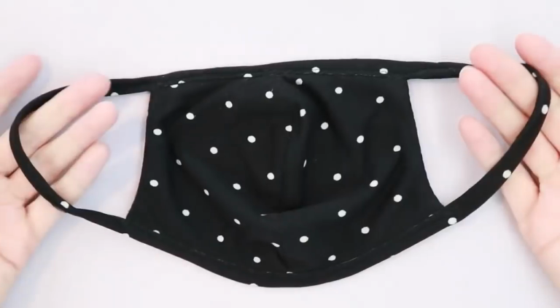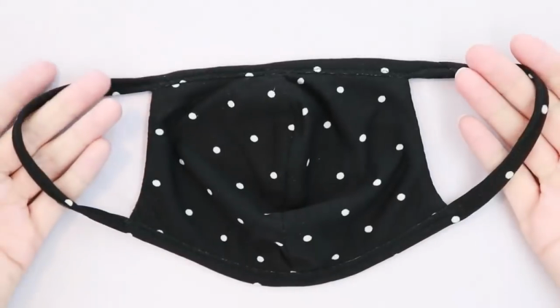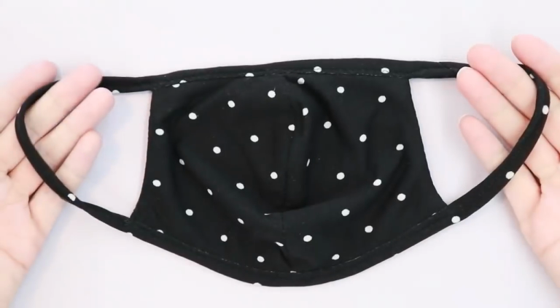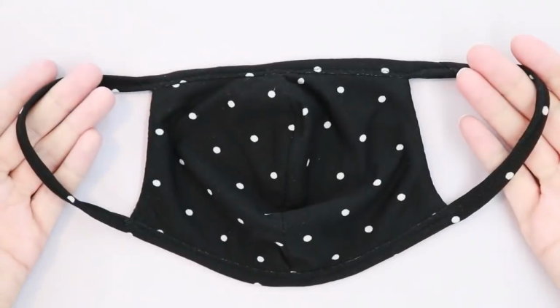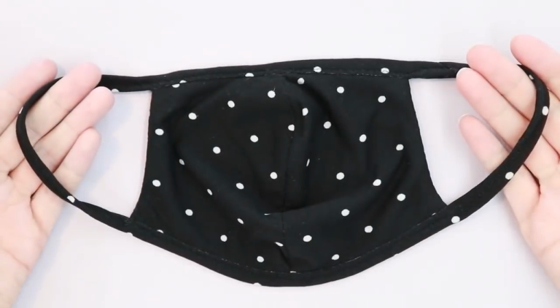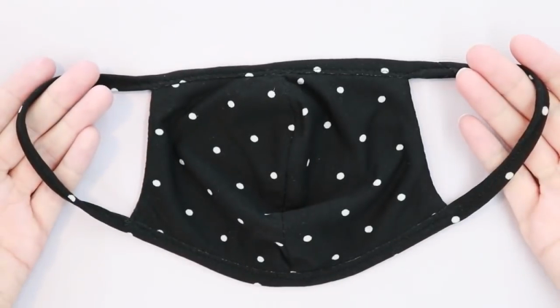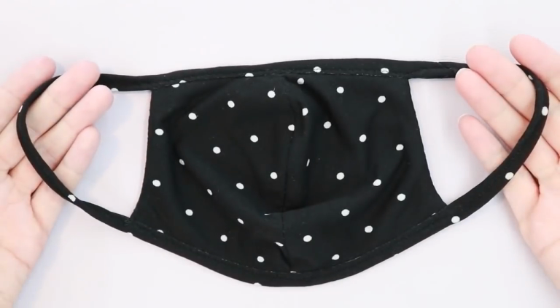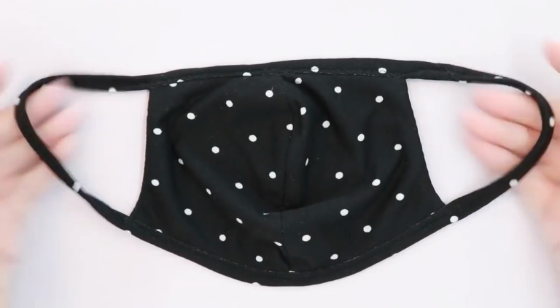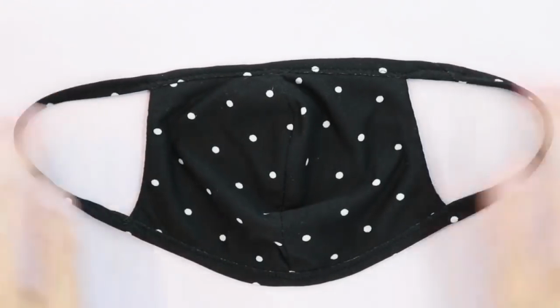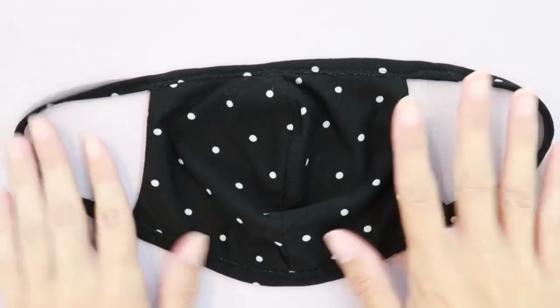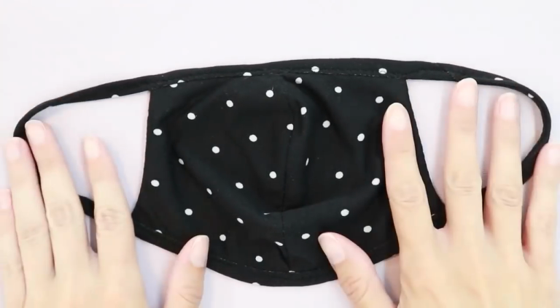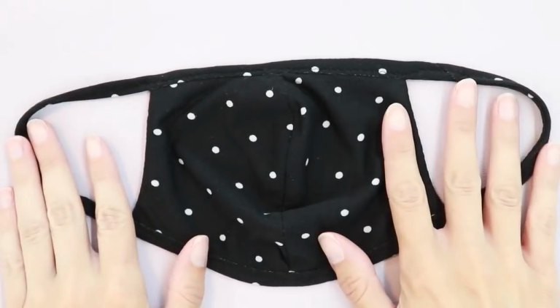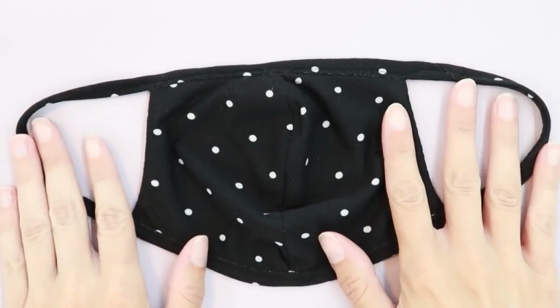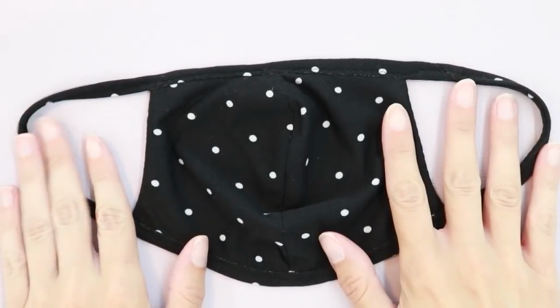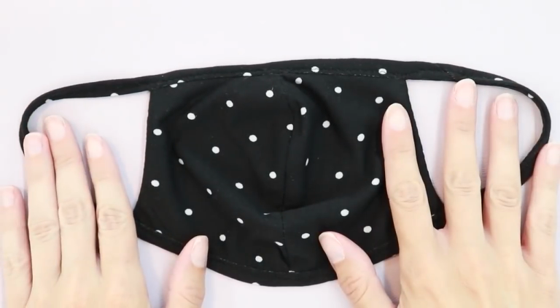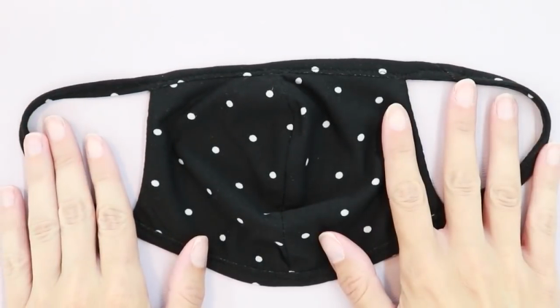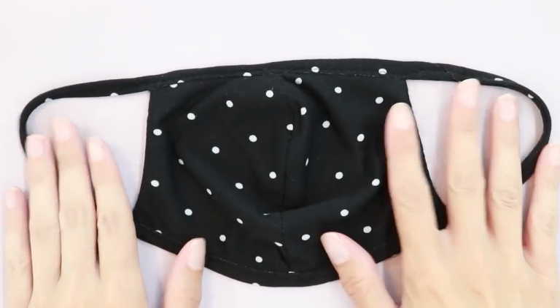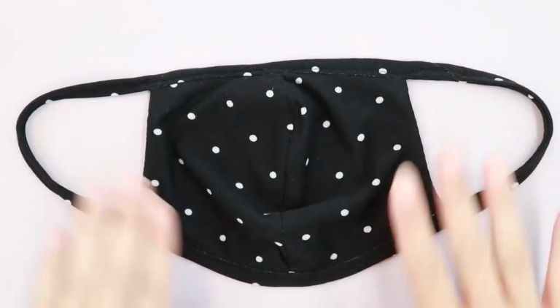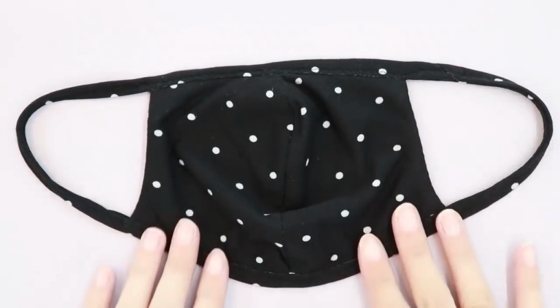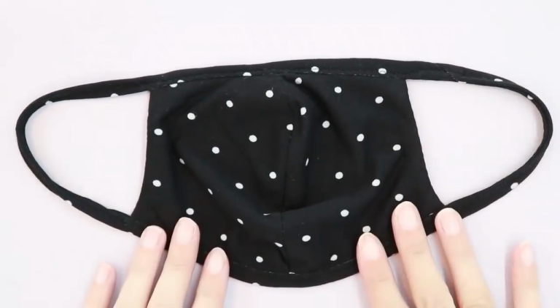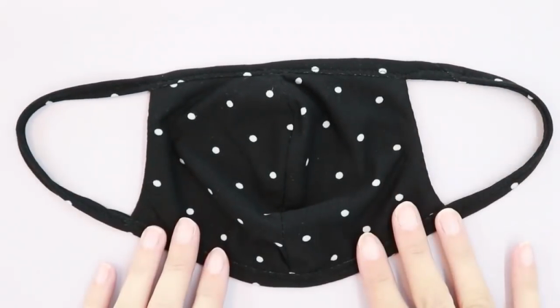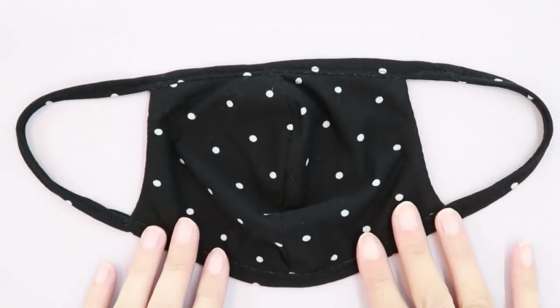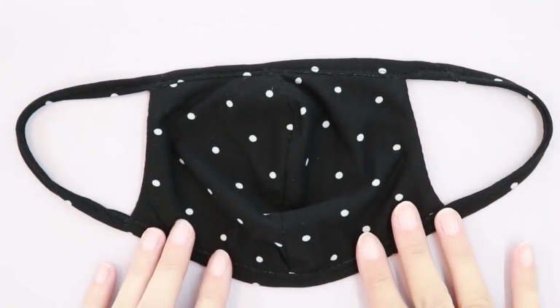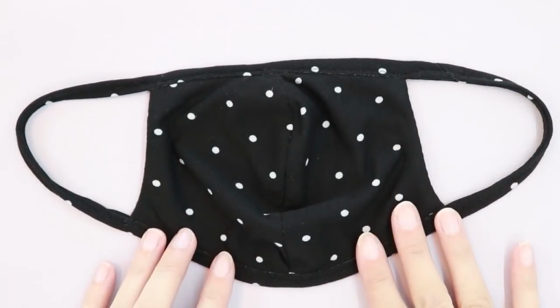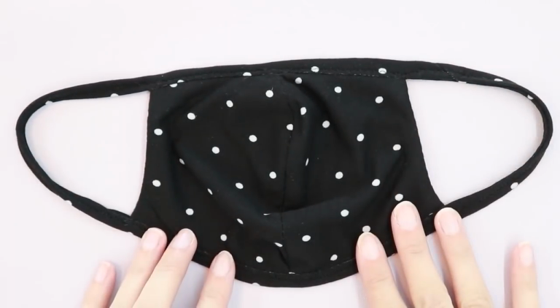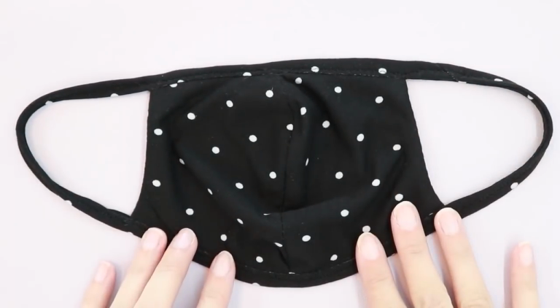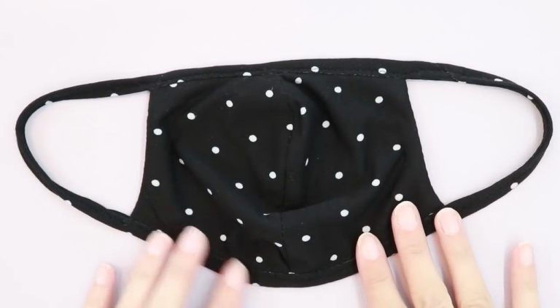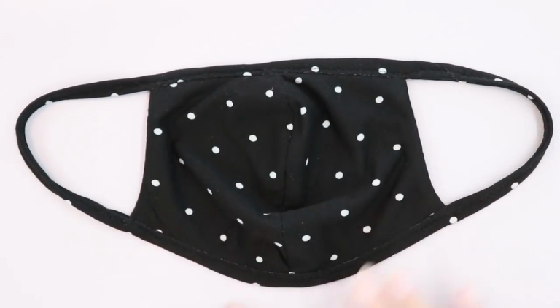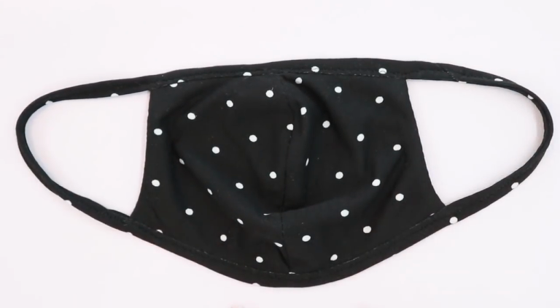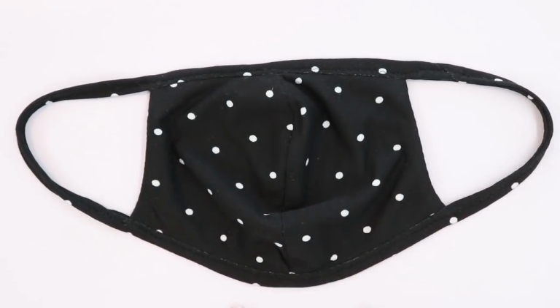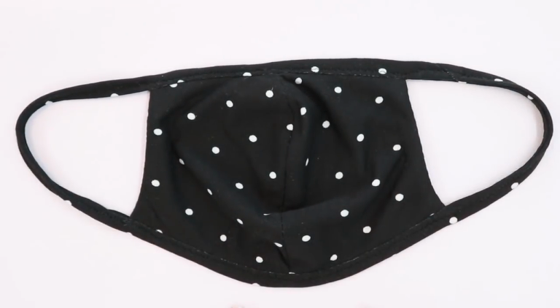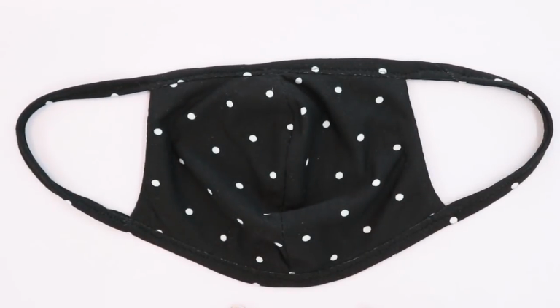And that's all there is to it — our mask is now finished. I hope you've enjoyed this tutorial. Happy sewing!